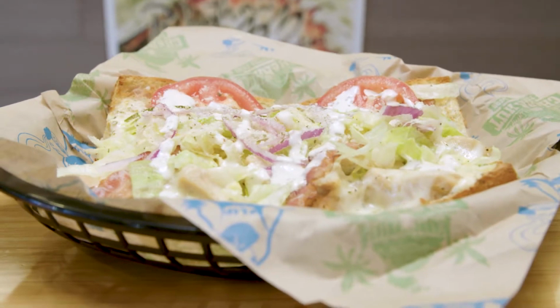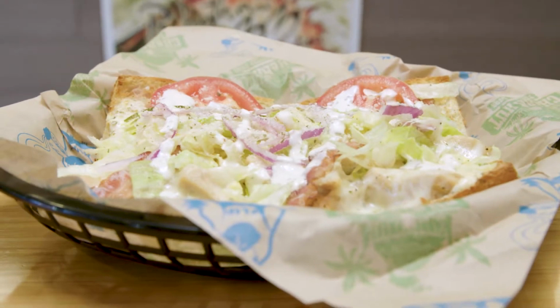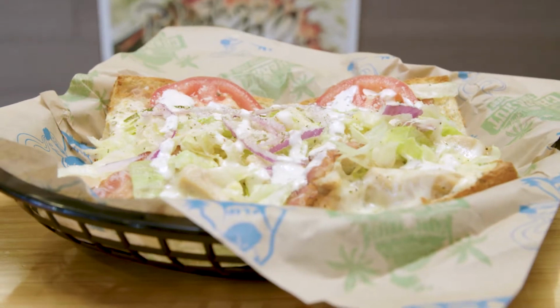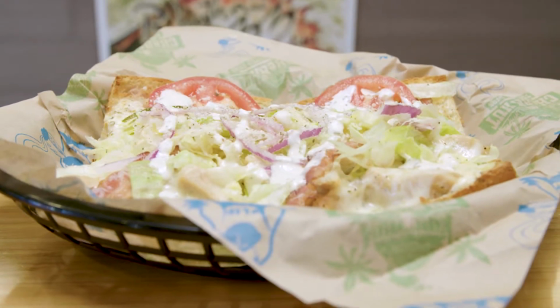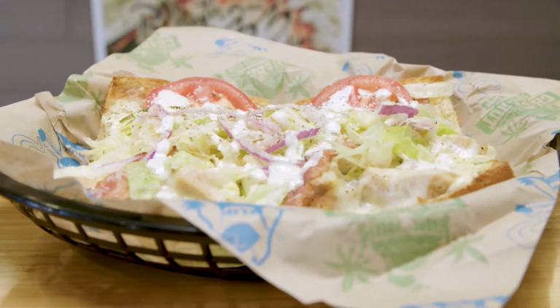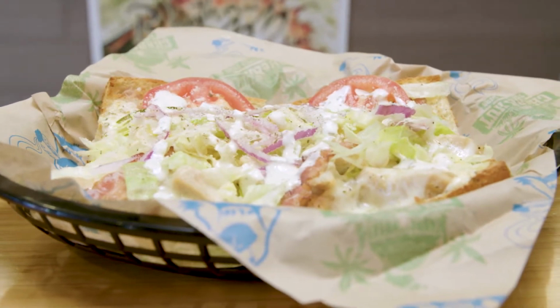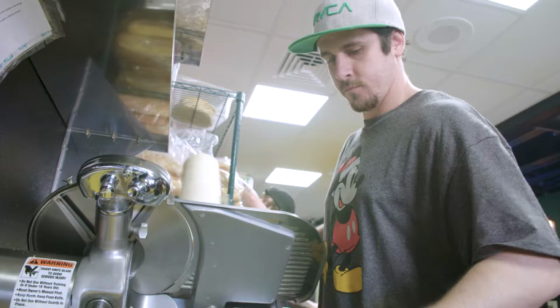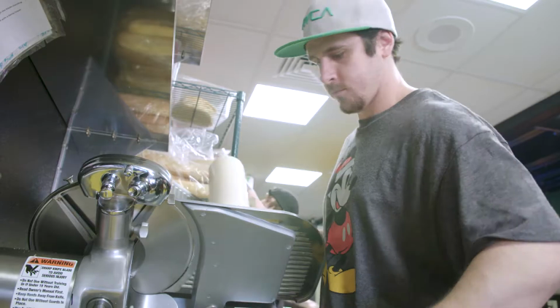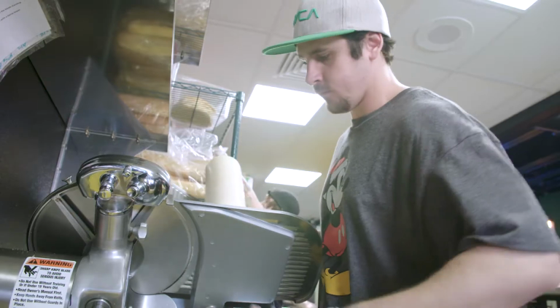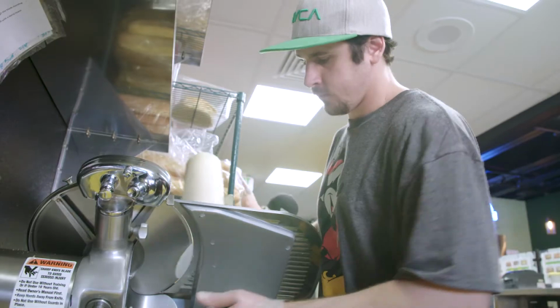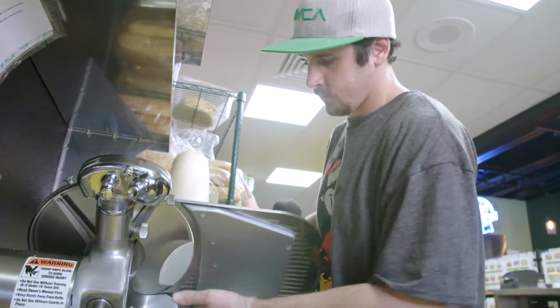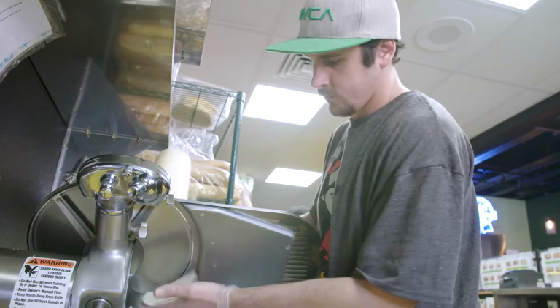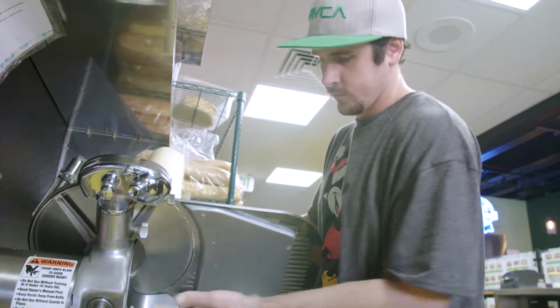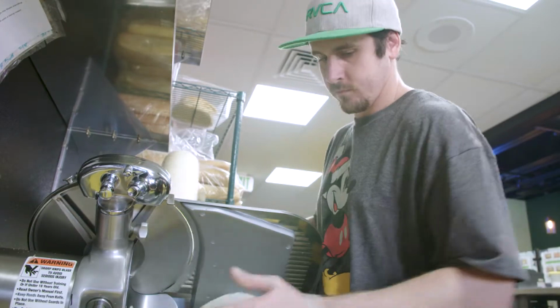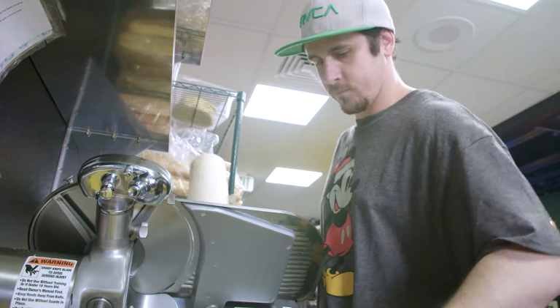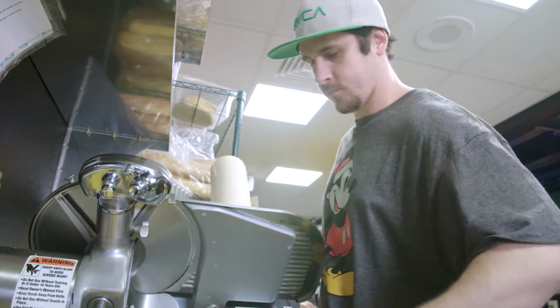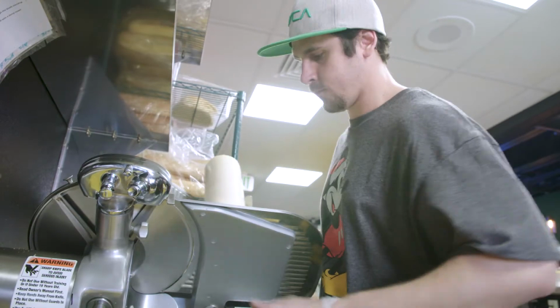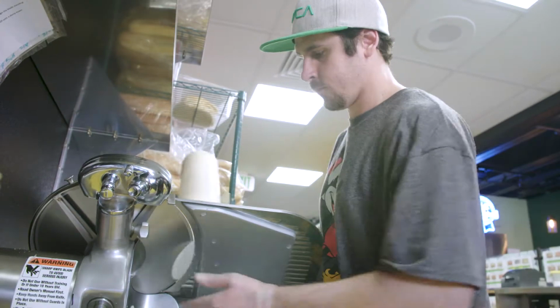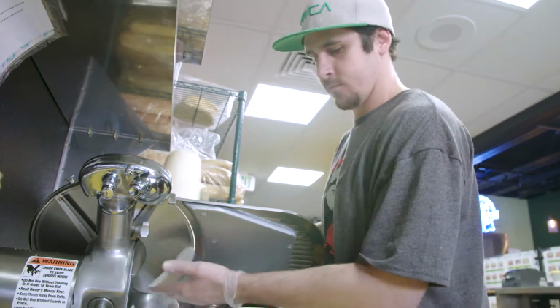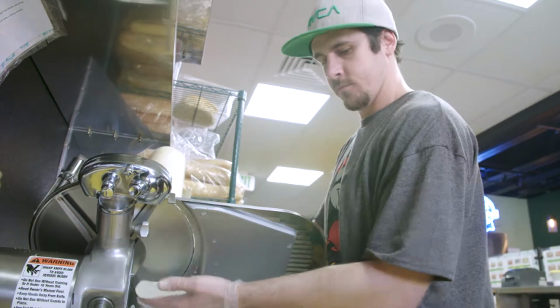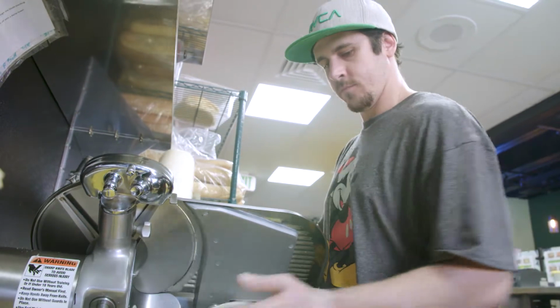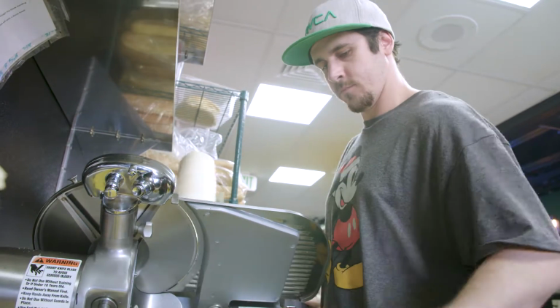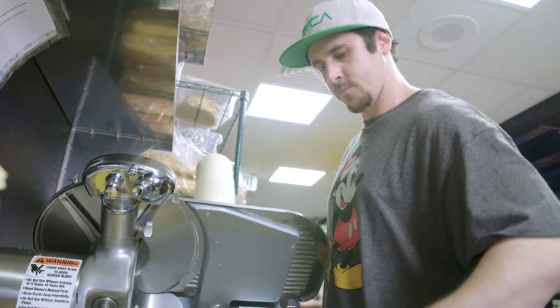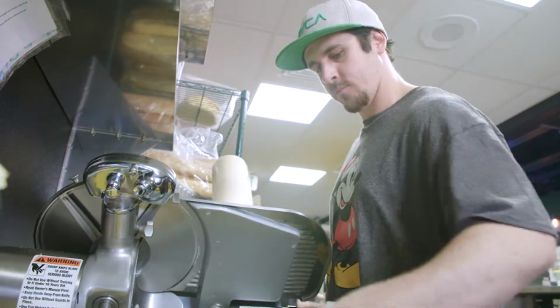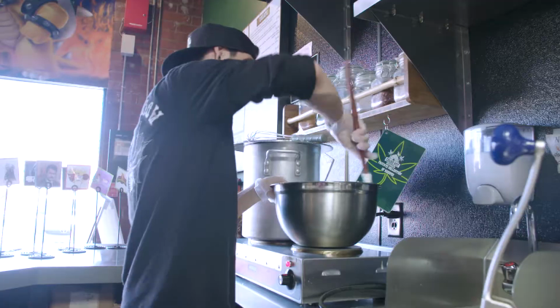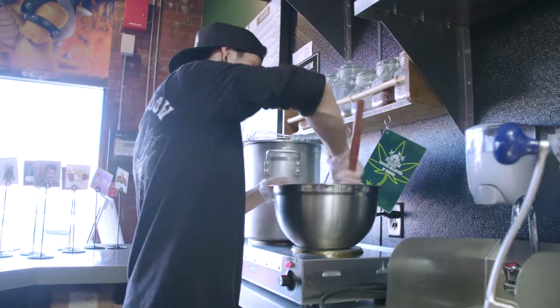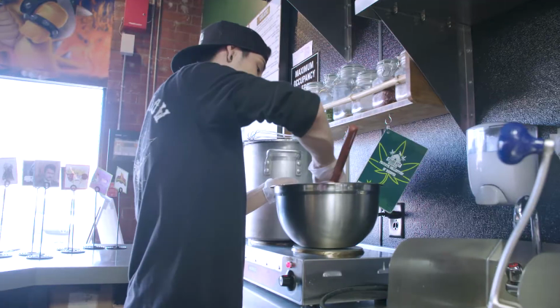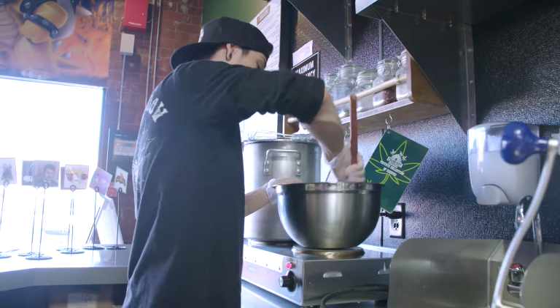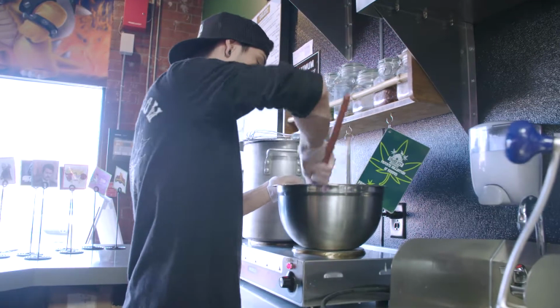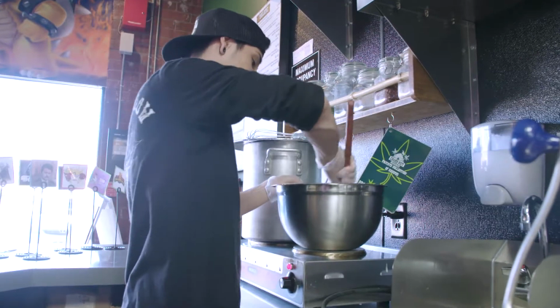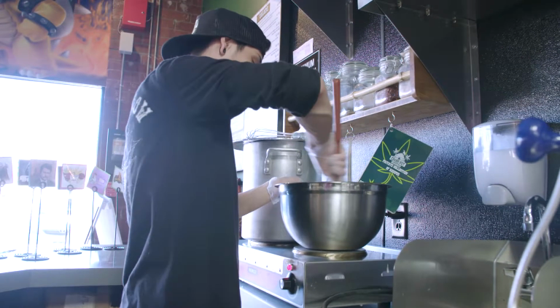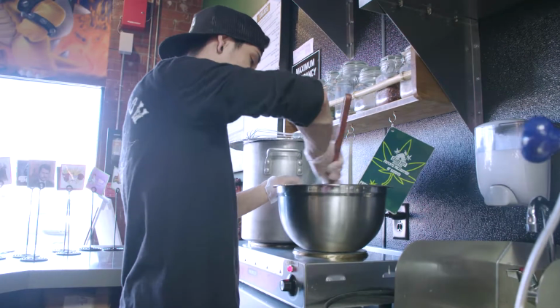As you can see, we don't take shortcuts. We slice all of our own meats and cheeses. We fresh prep all of our veggies.